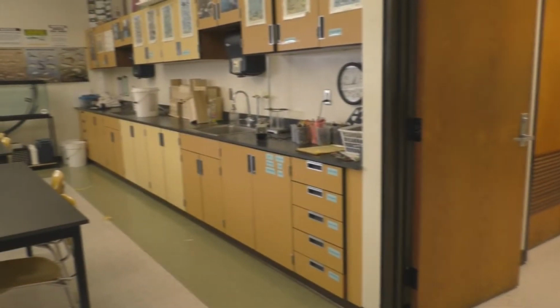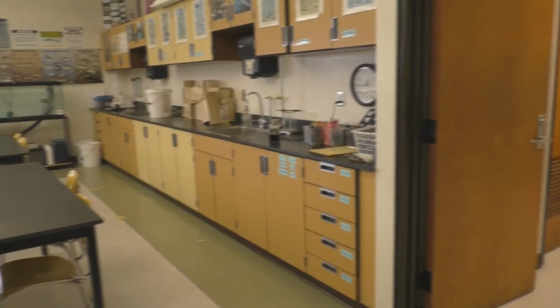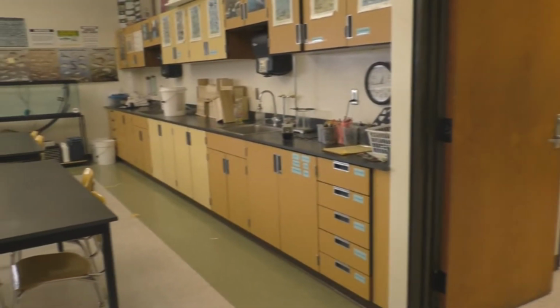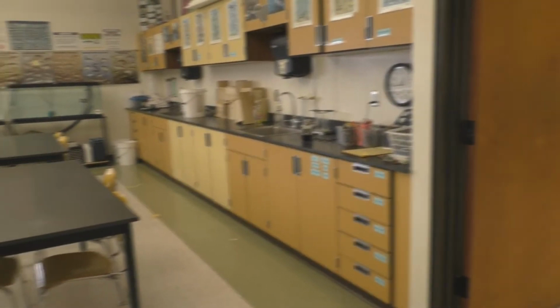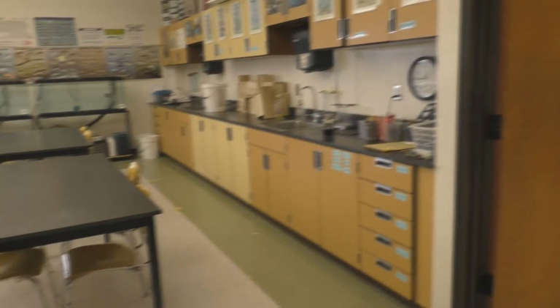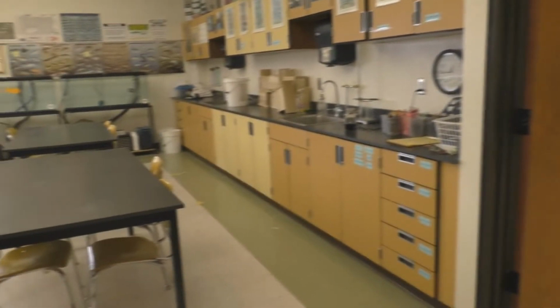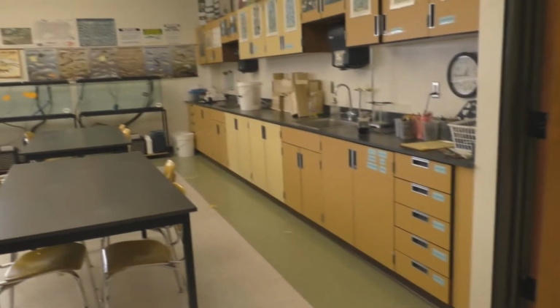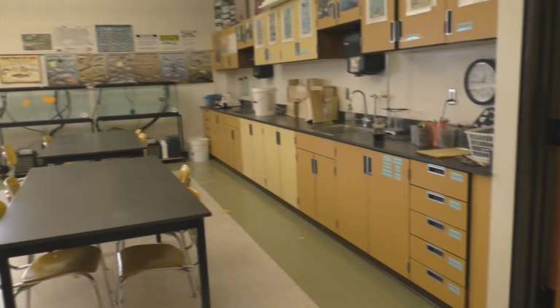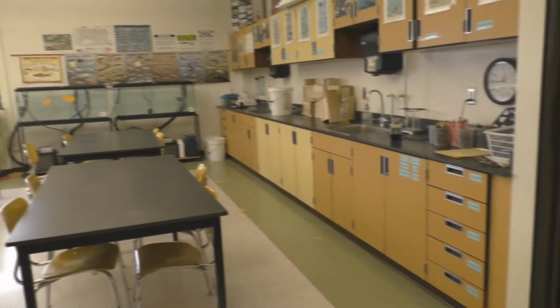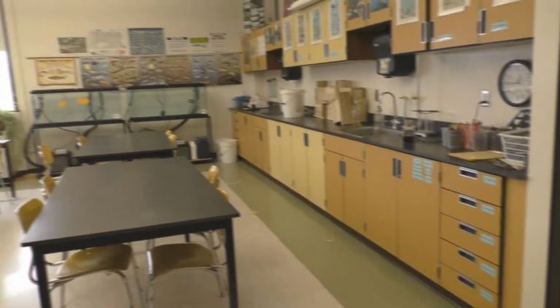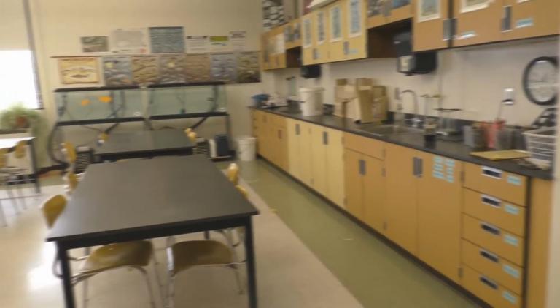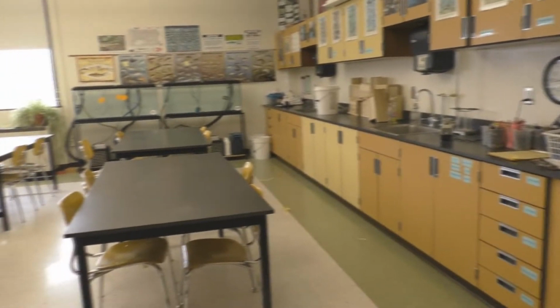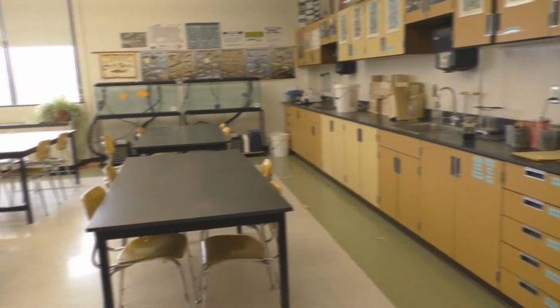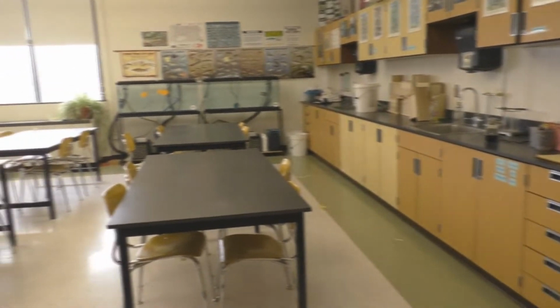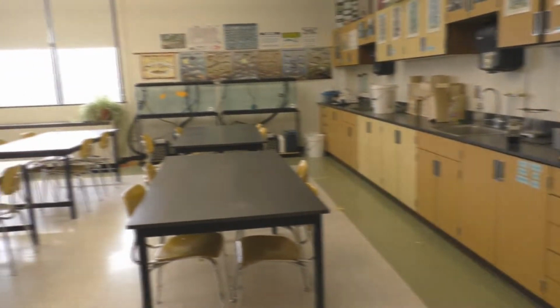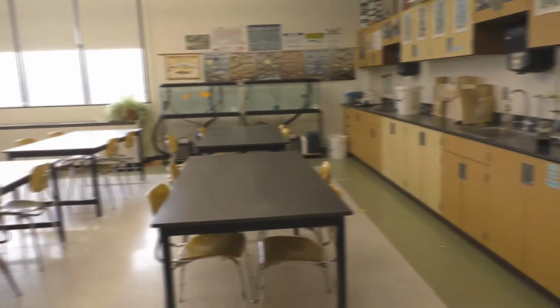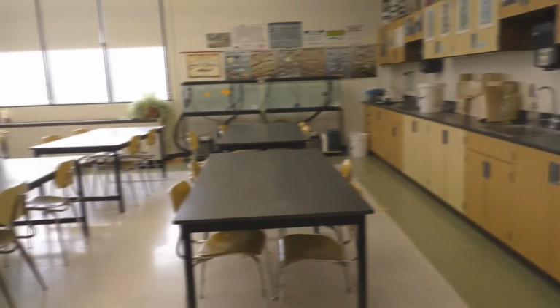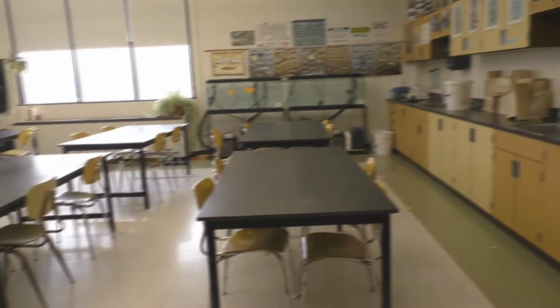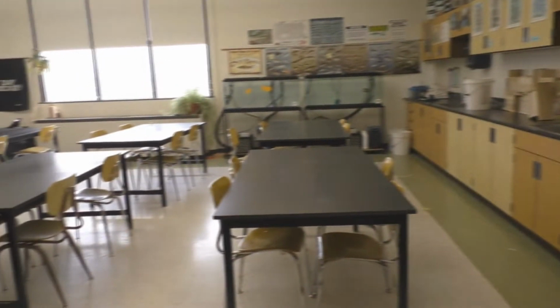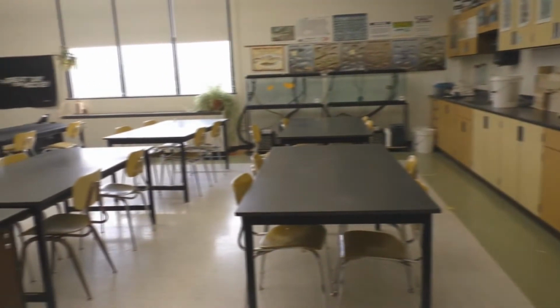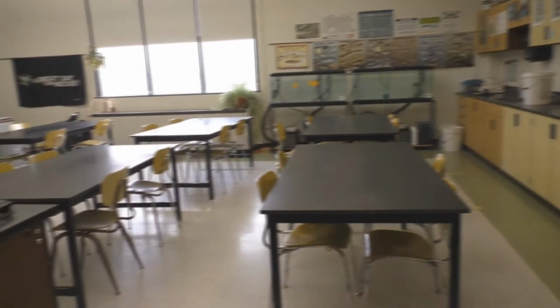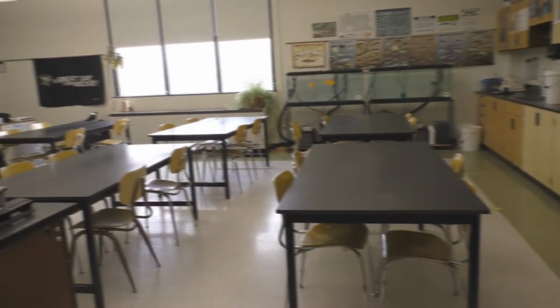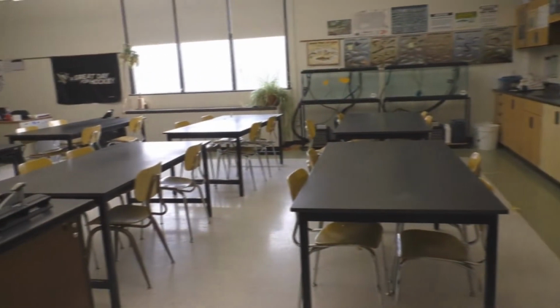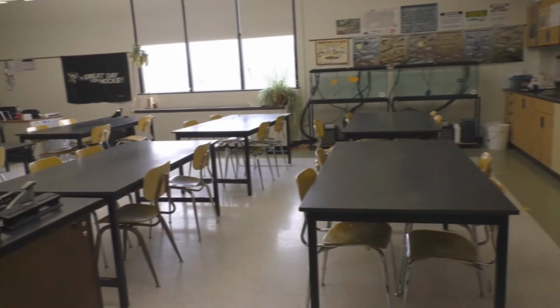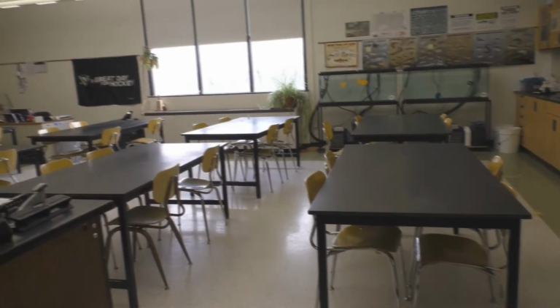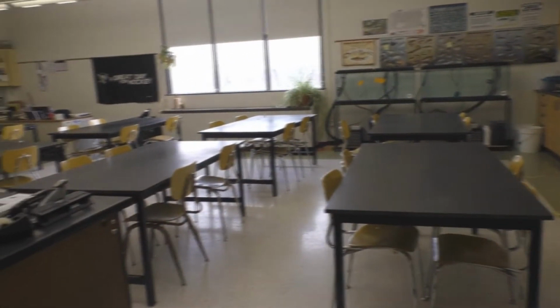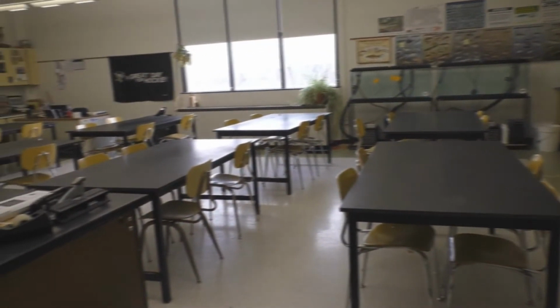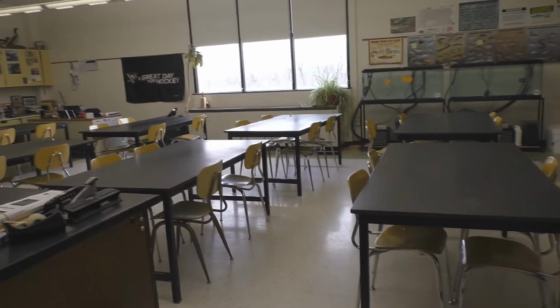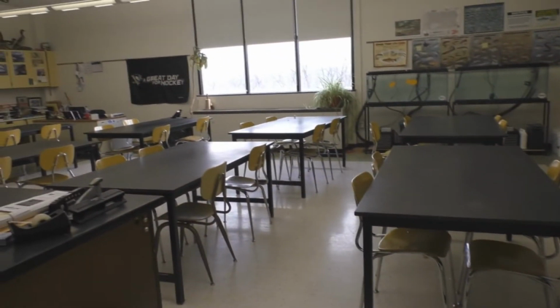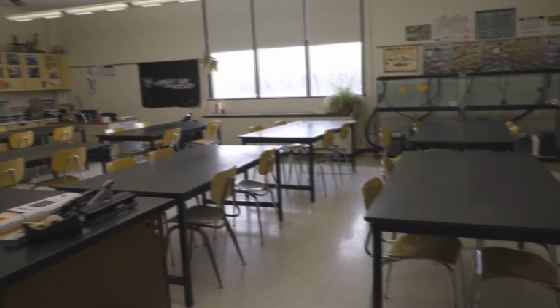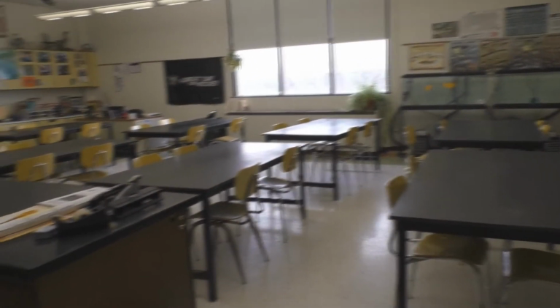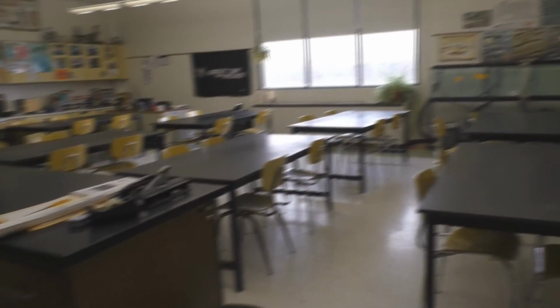This is our trout classroom where we do most of our activities. Trout in the Classroom is a very fun and beneficial program.